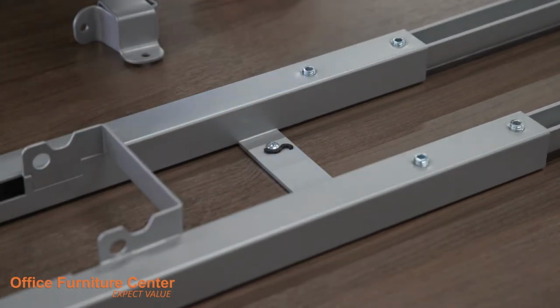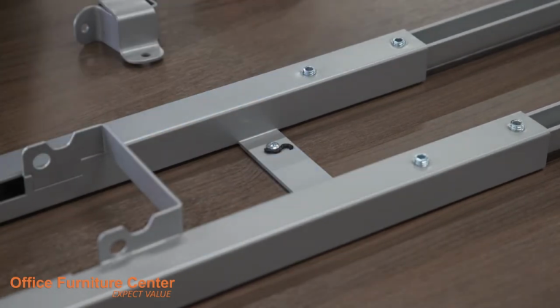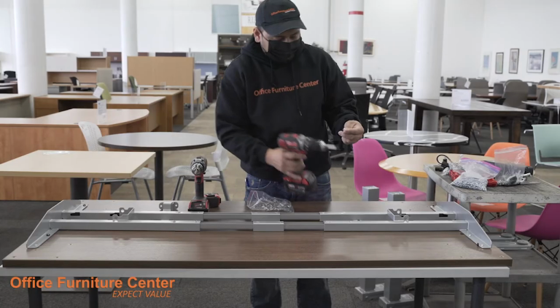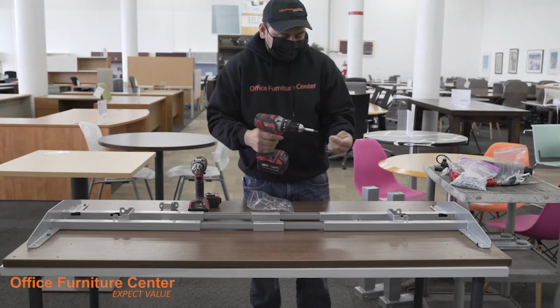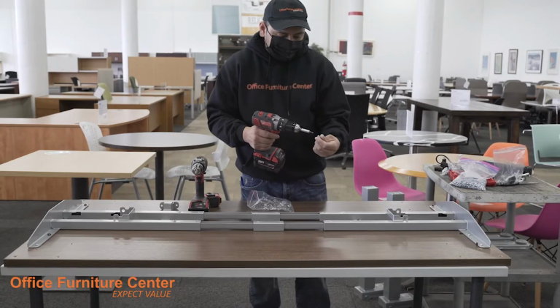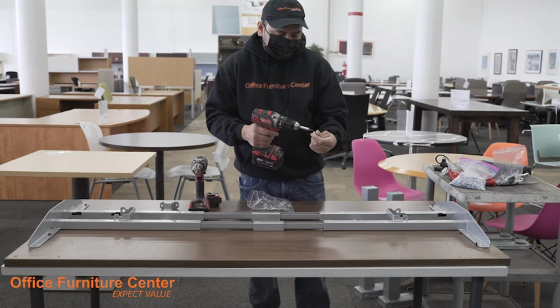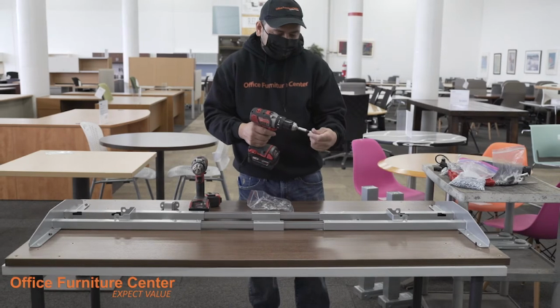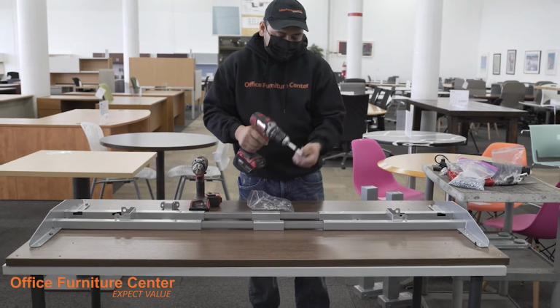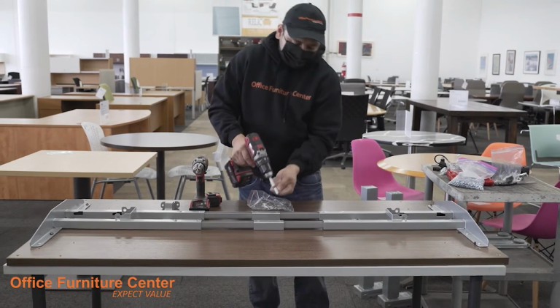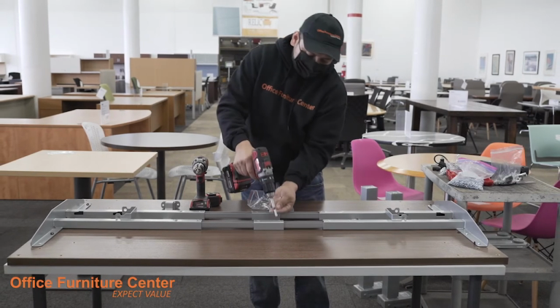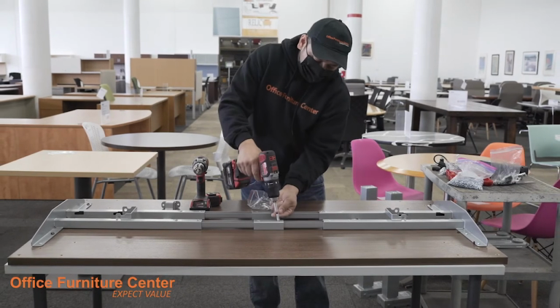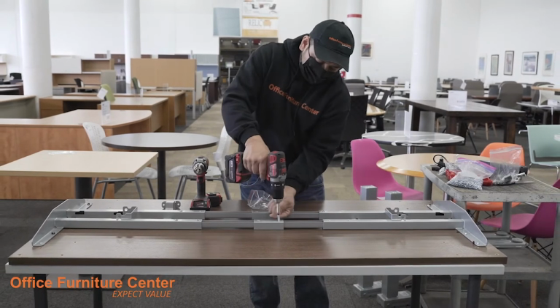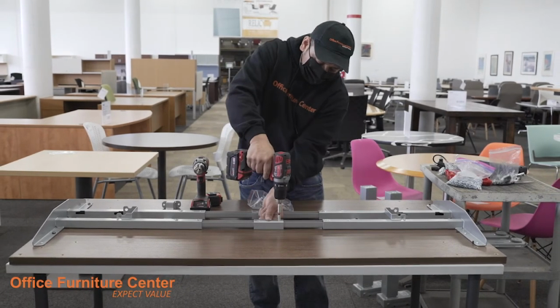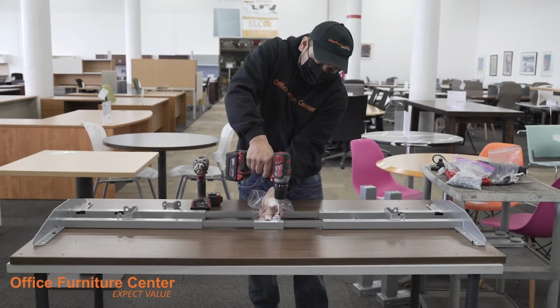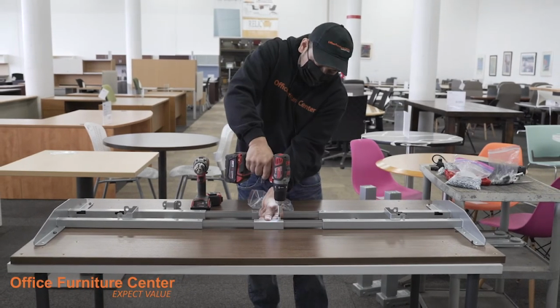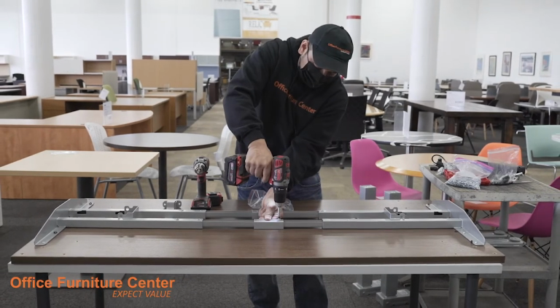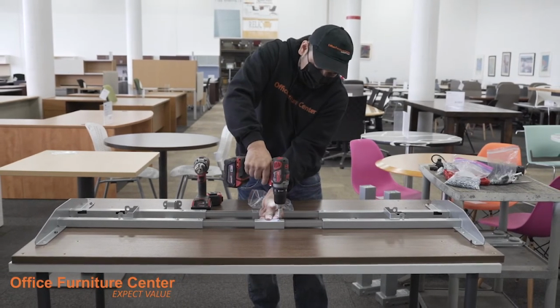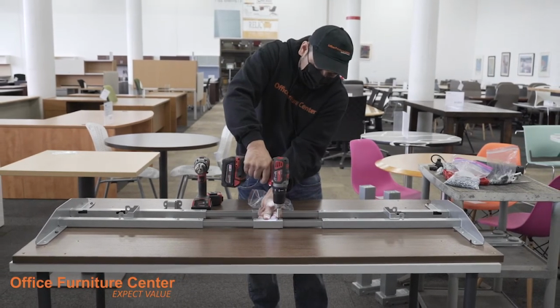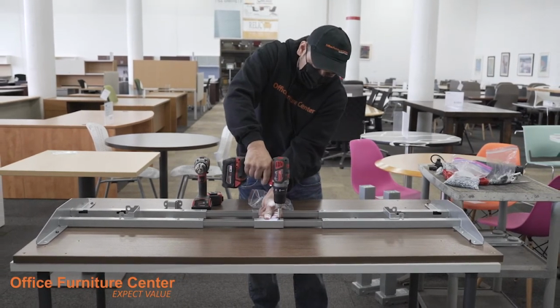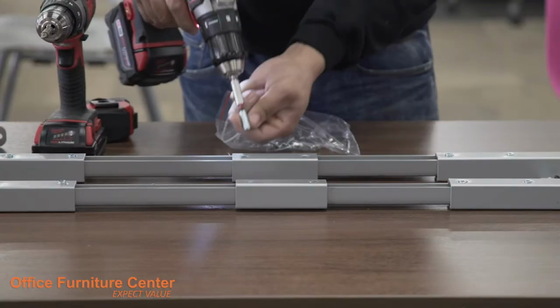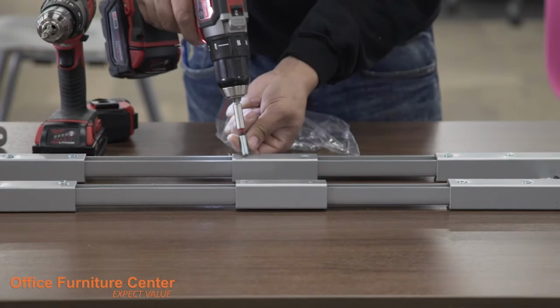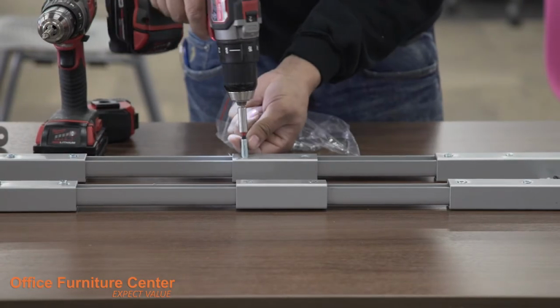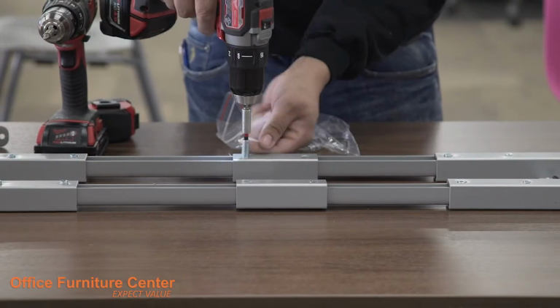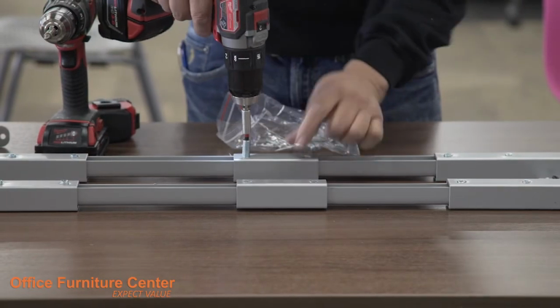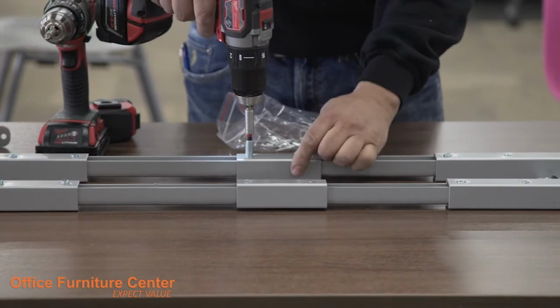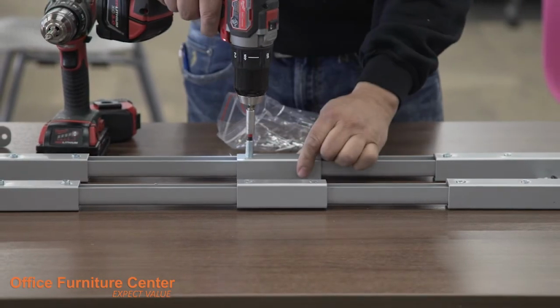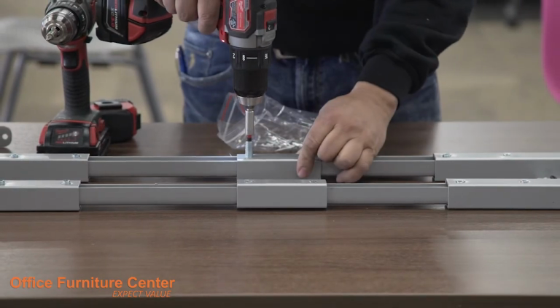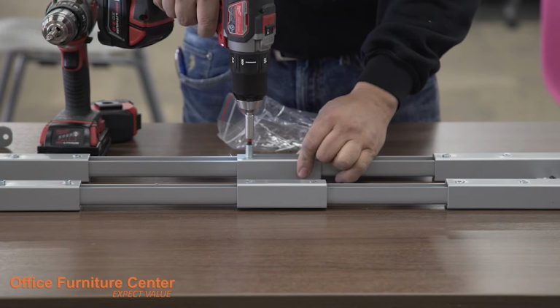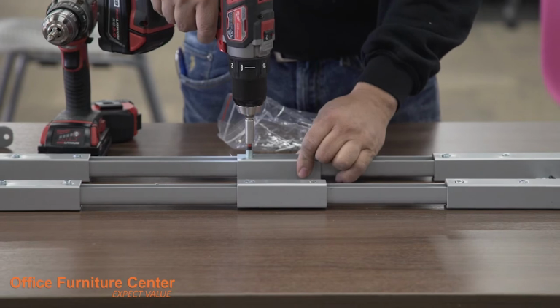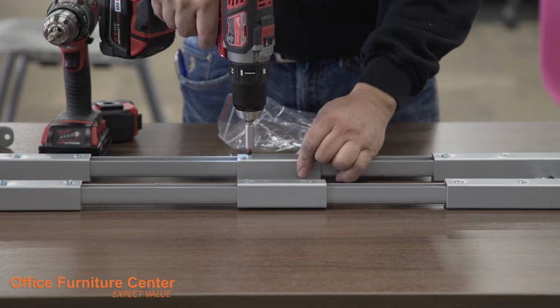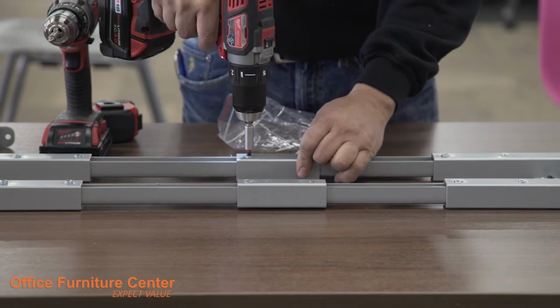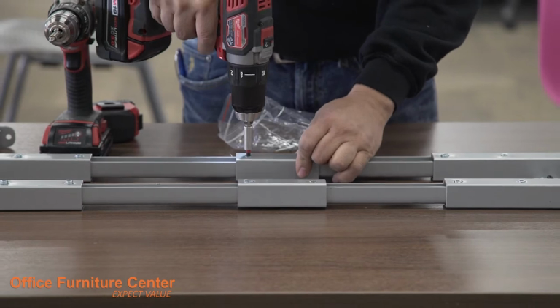Step 4. Tighten the screws that lock the frame extension beams into place. There are 4 screws on either side.